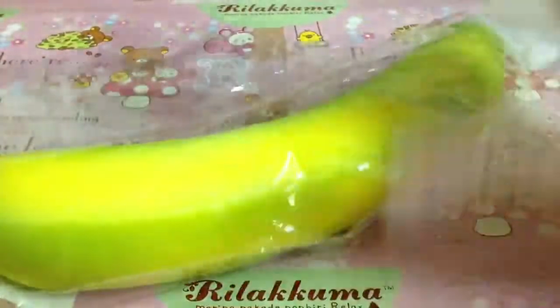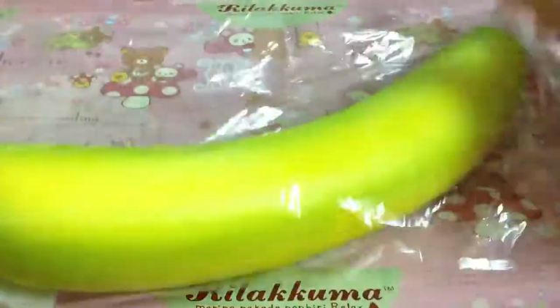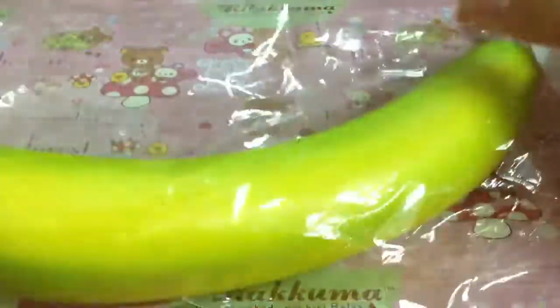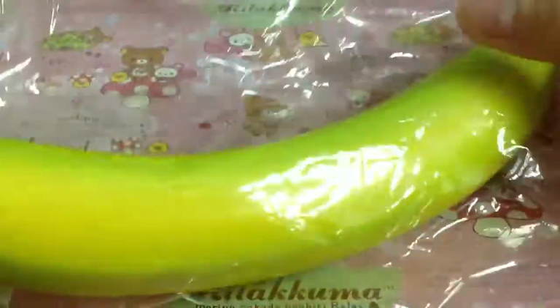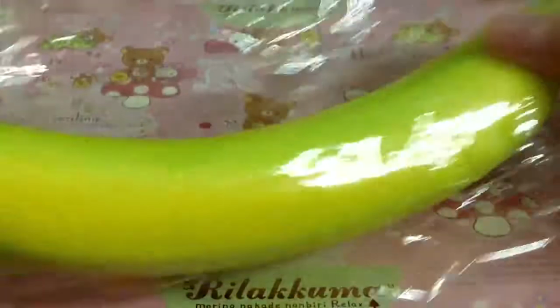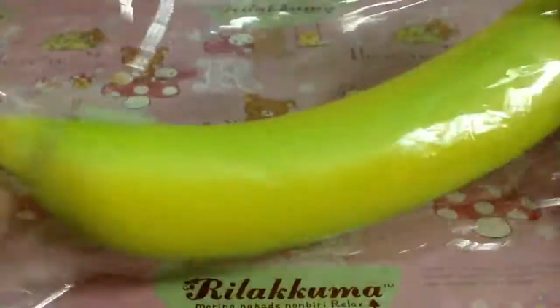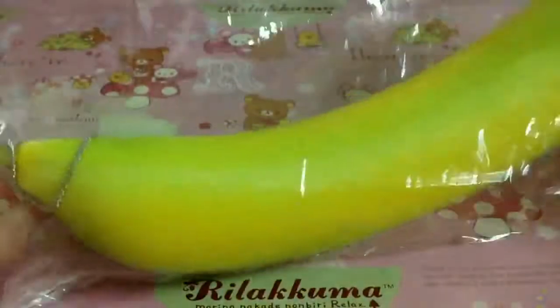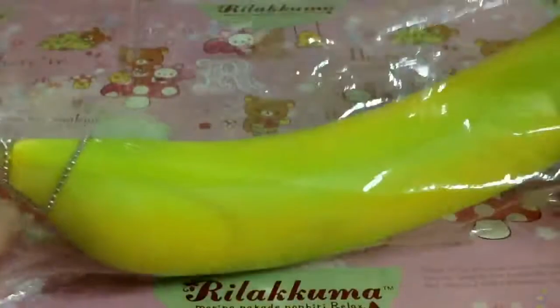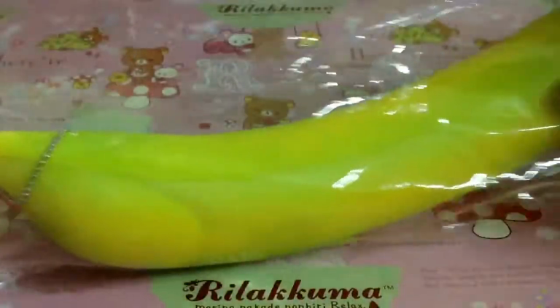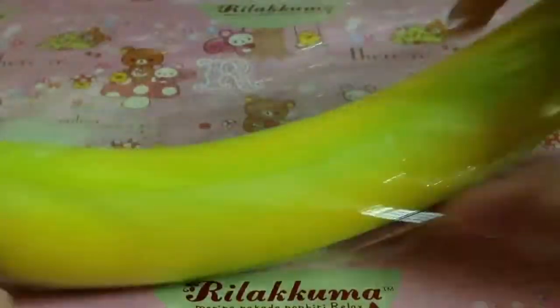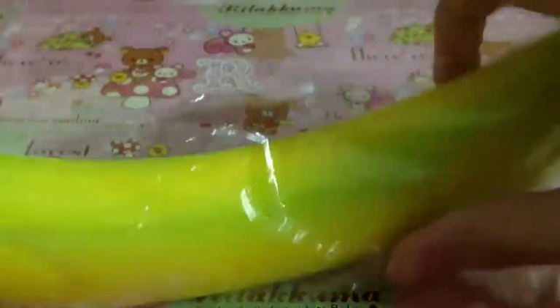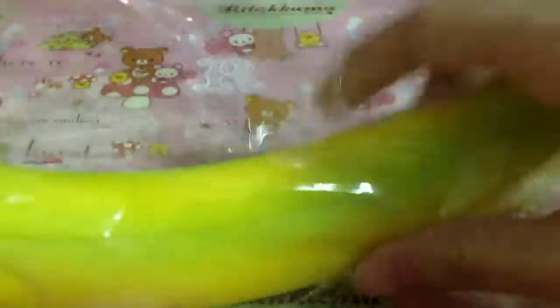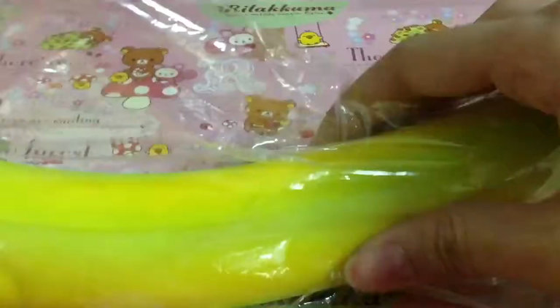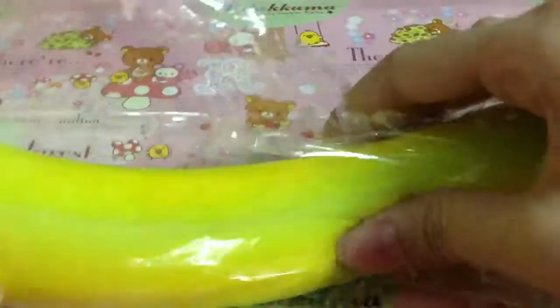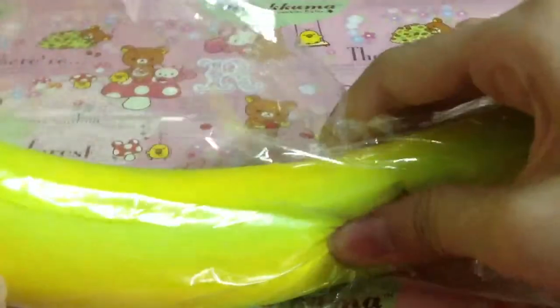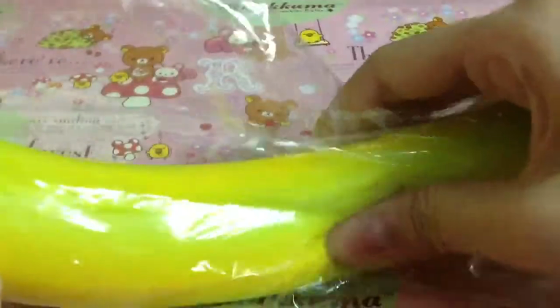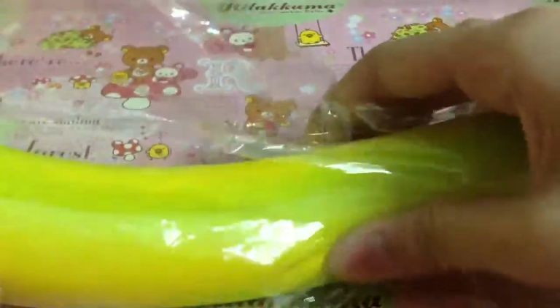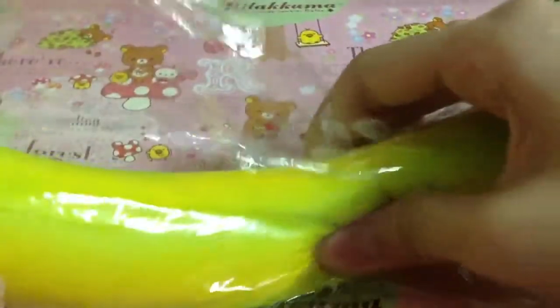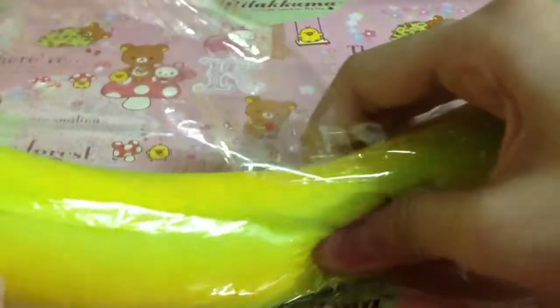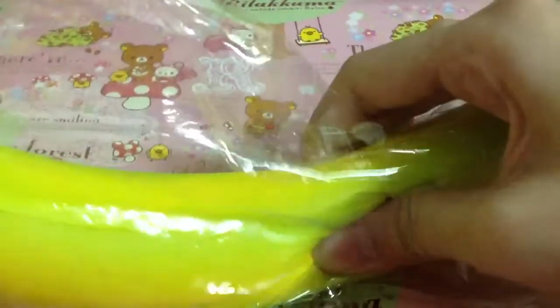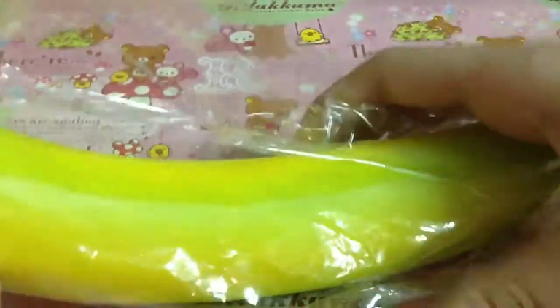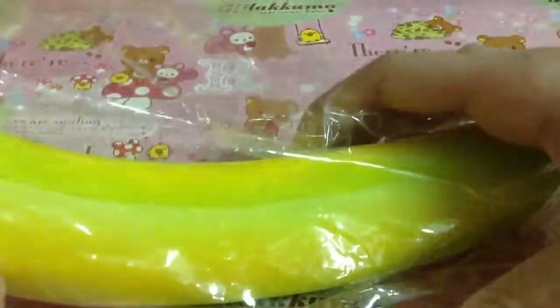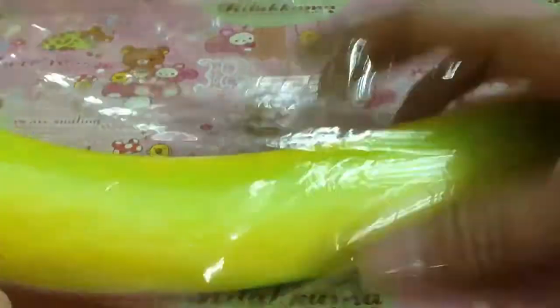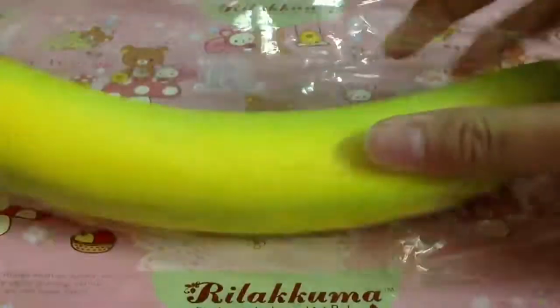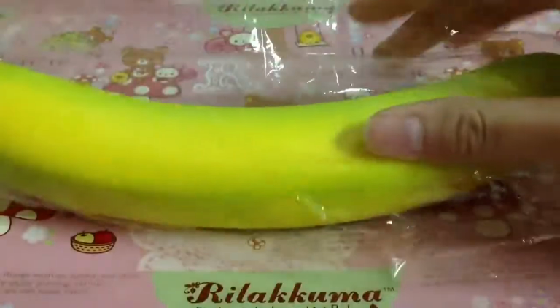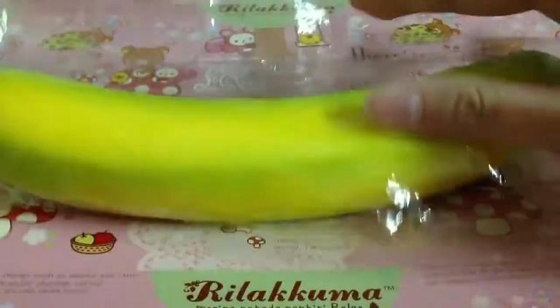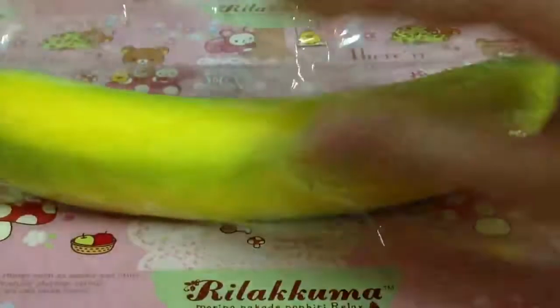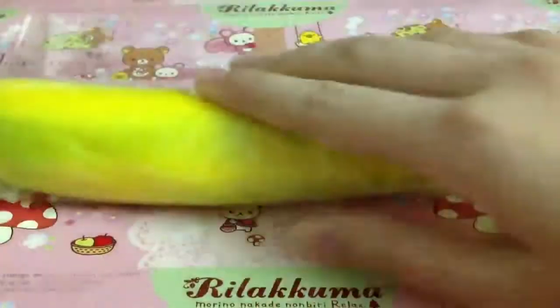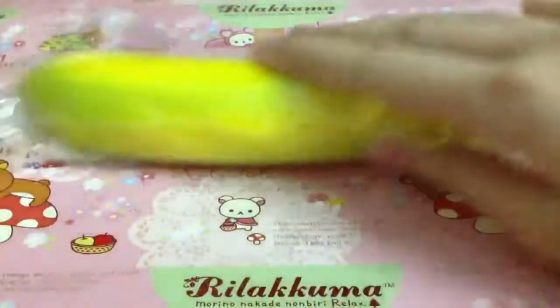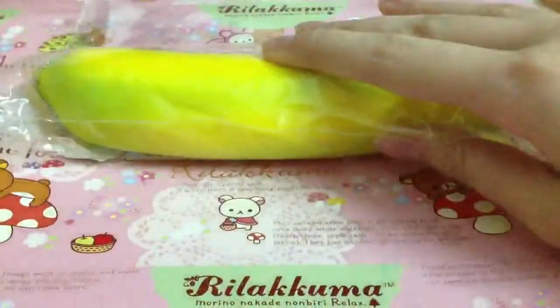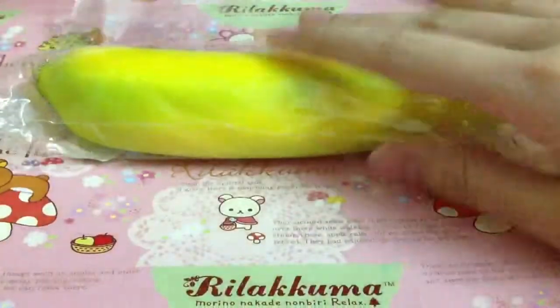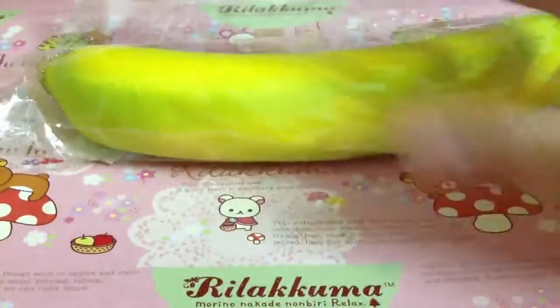This is not stressful. It's quite soft. Except this one.